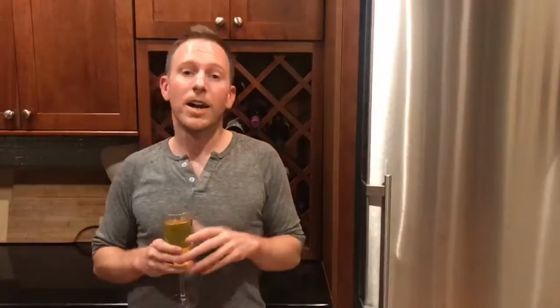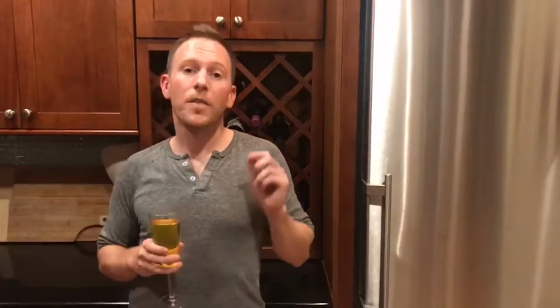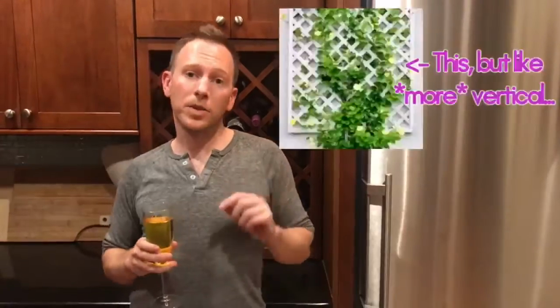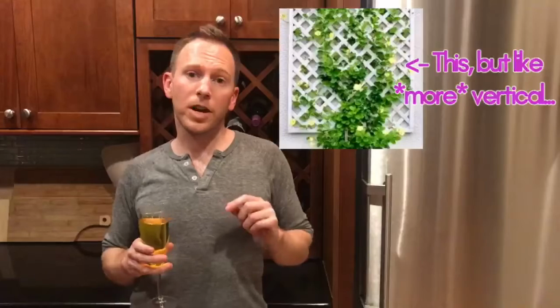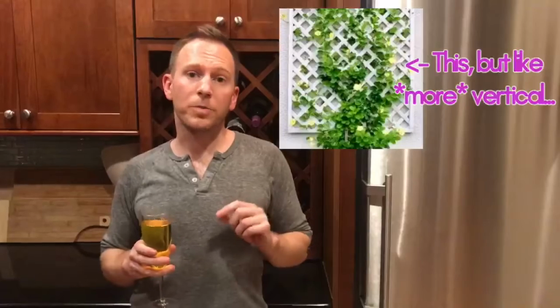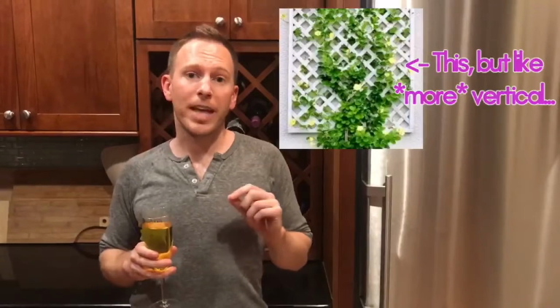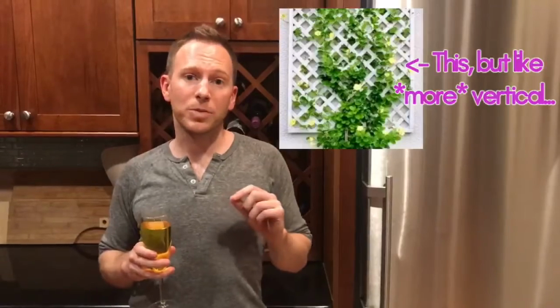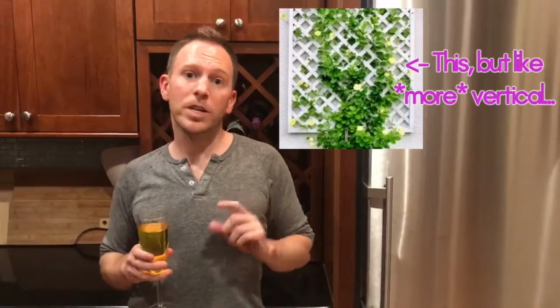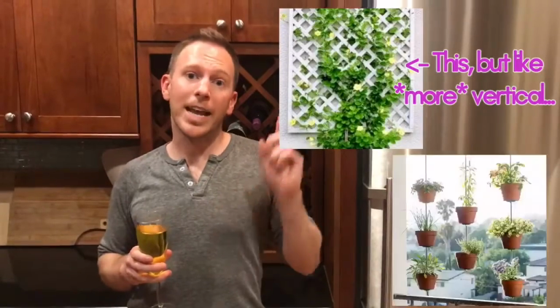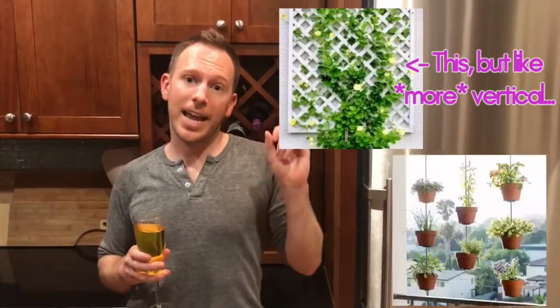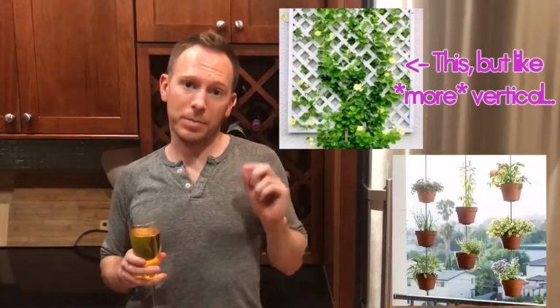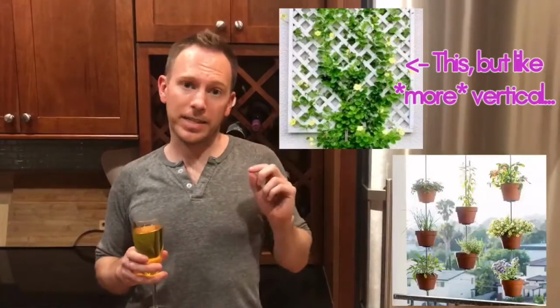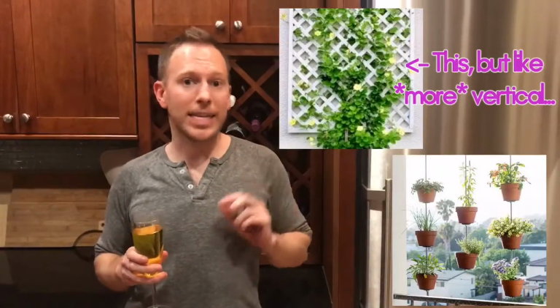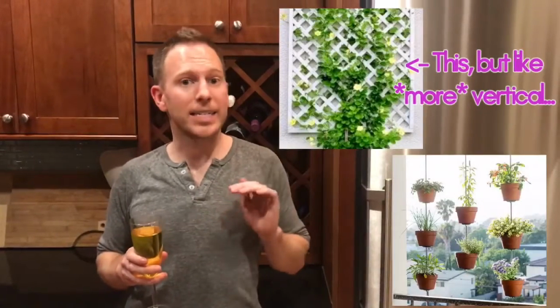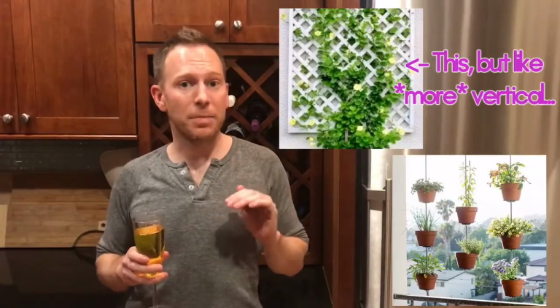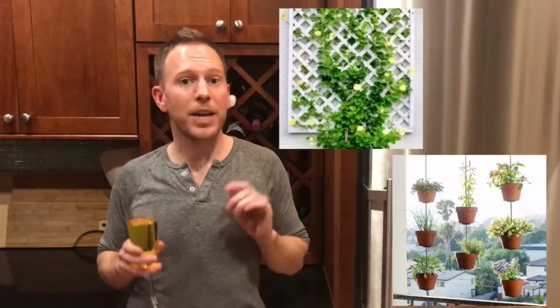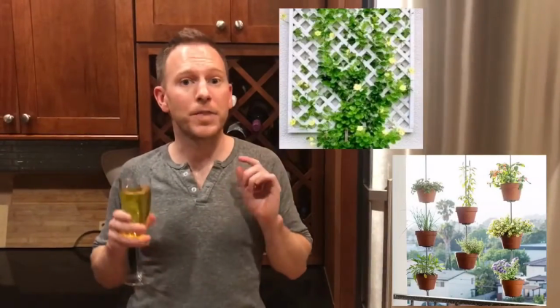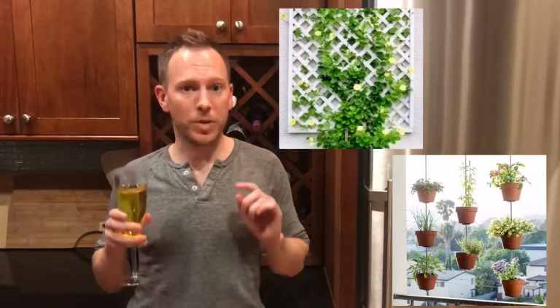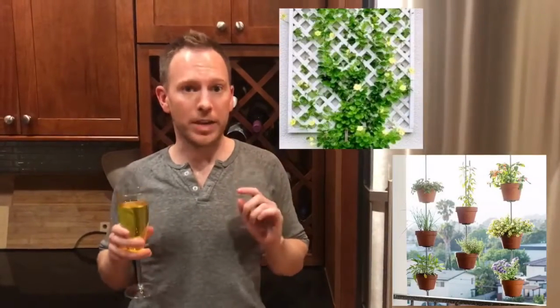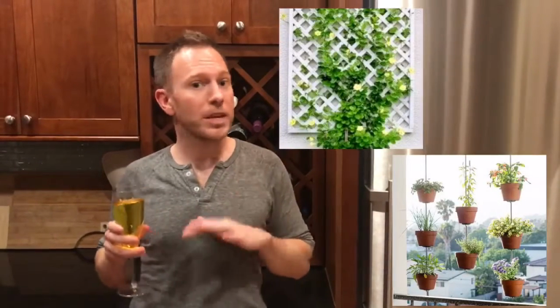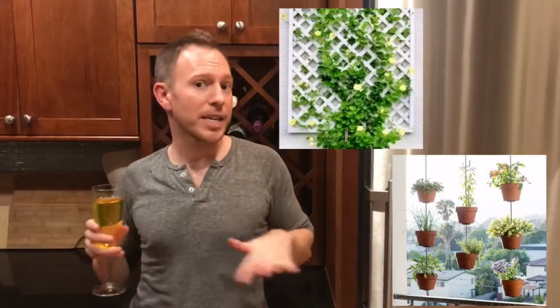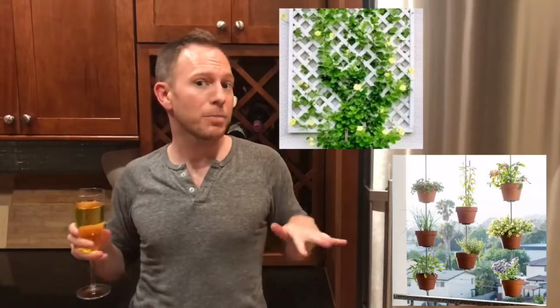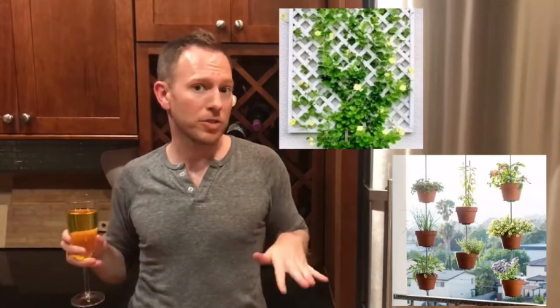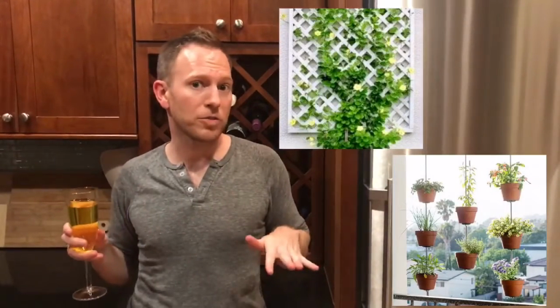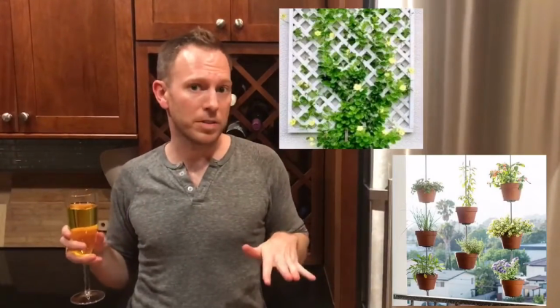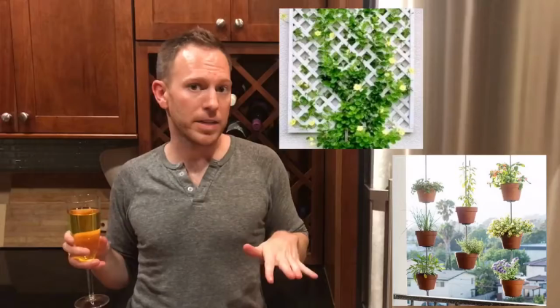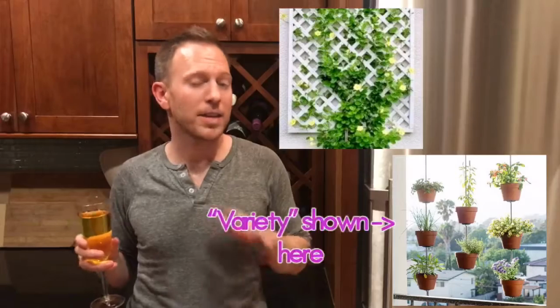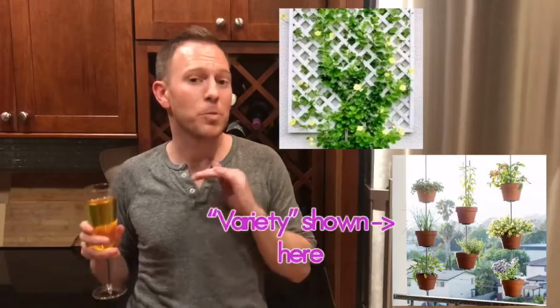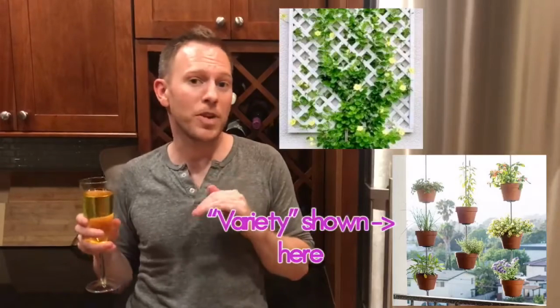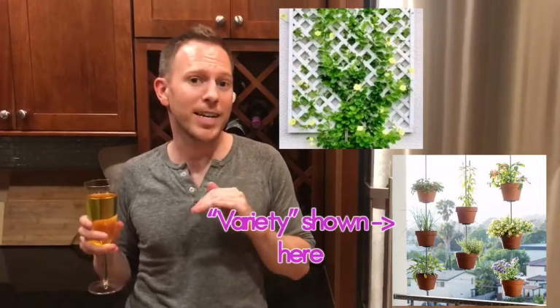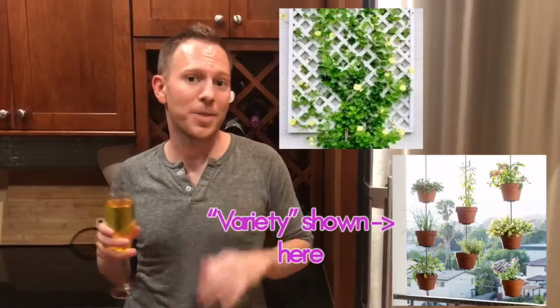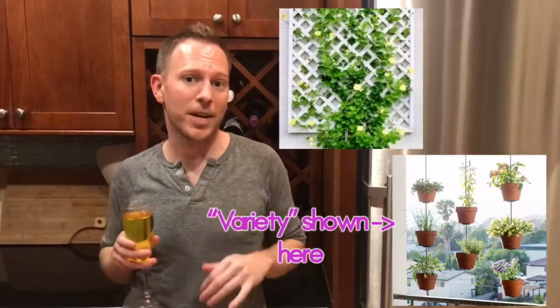A vertical garden with latticework and hanging plants can add depth and visual height without taking up precious ground space. The more variety, the better.